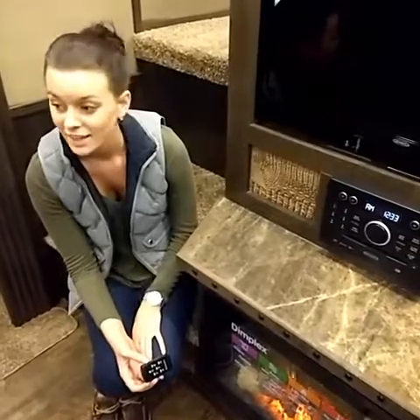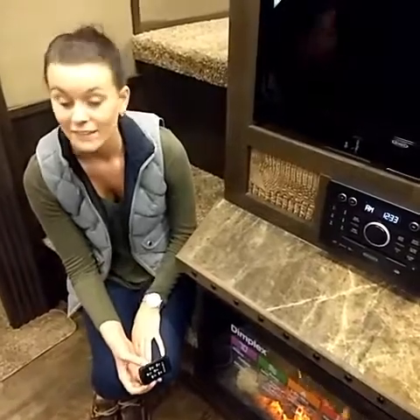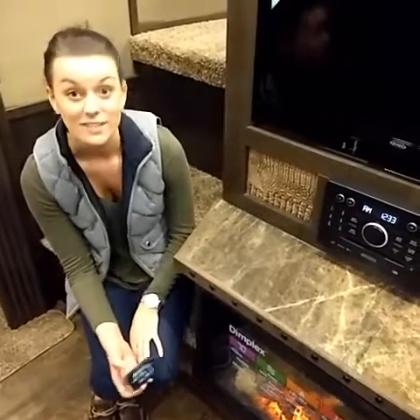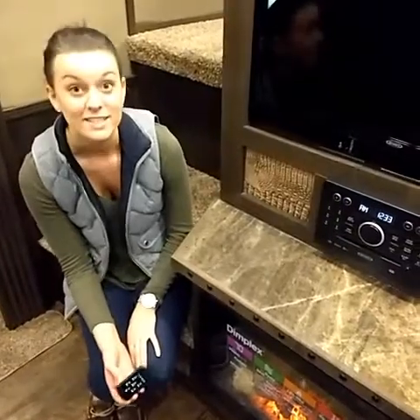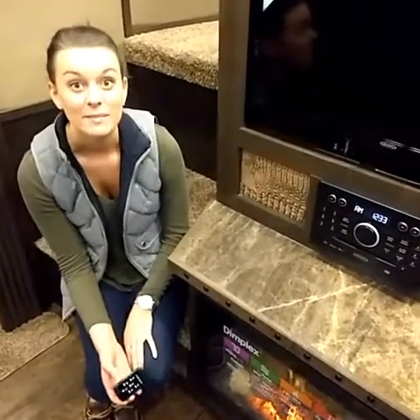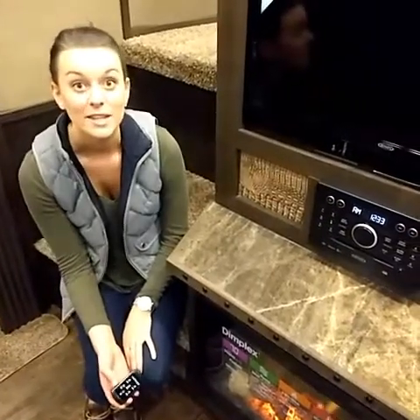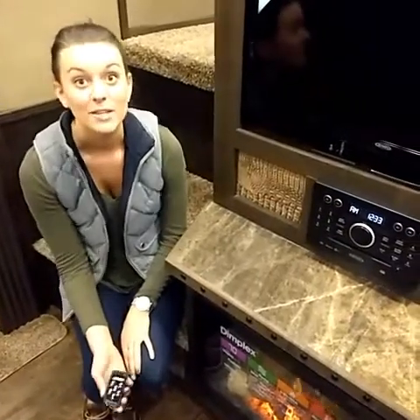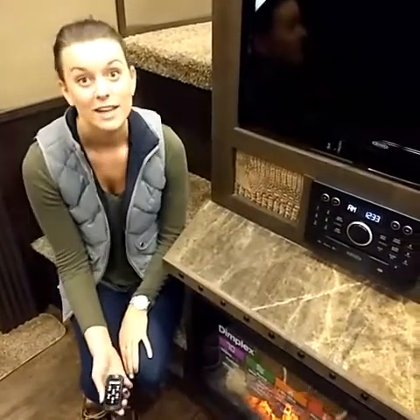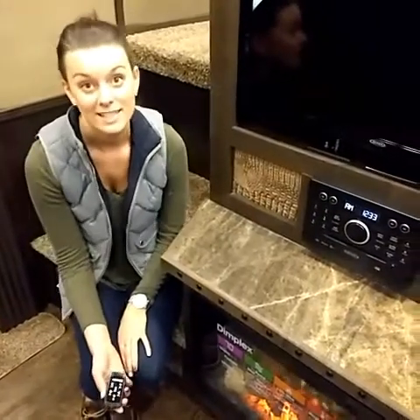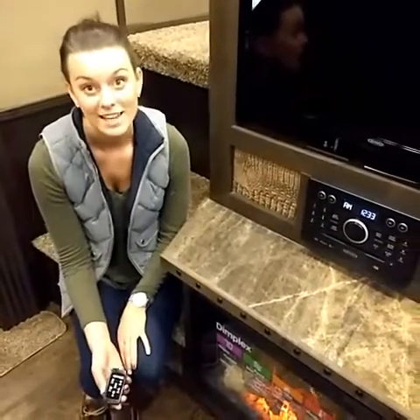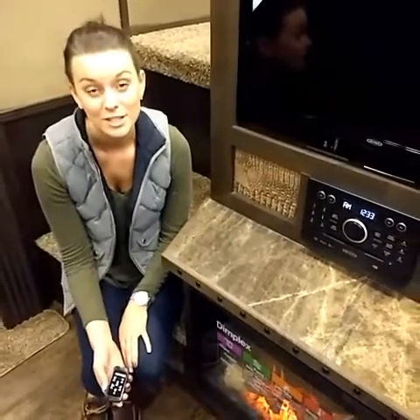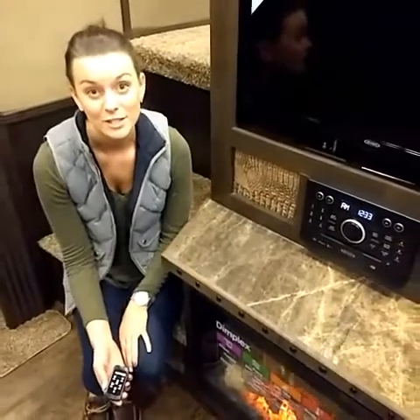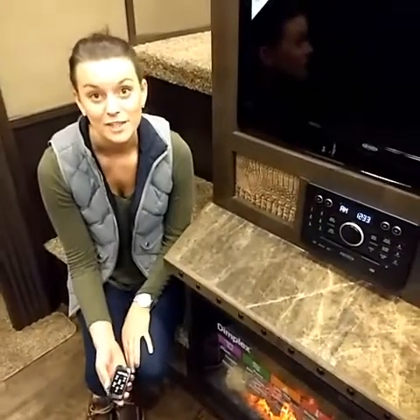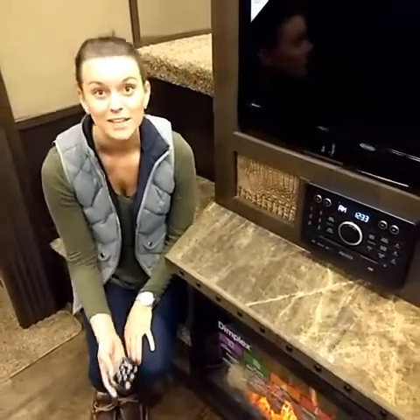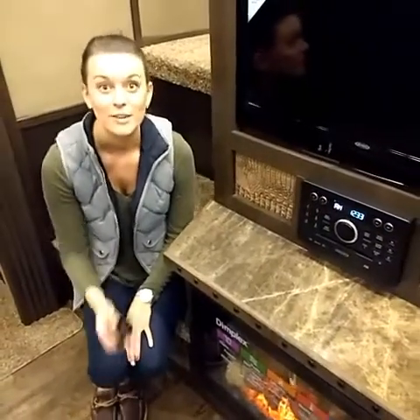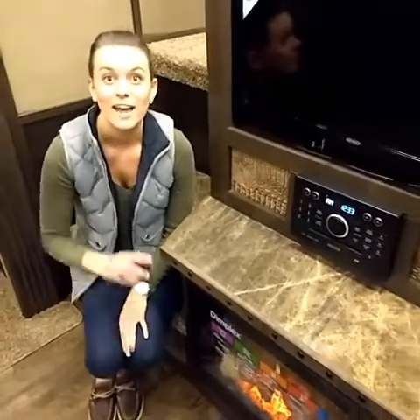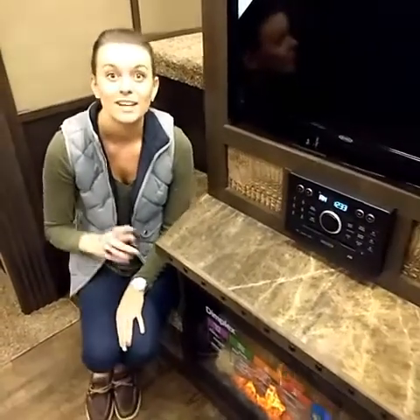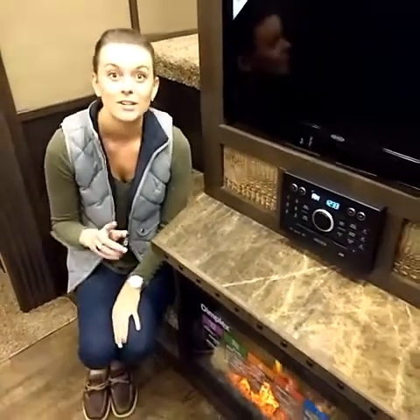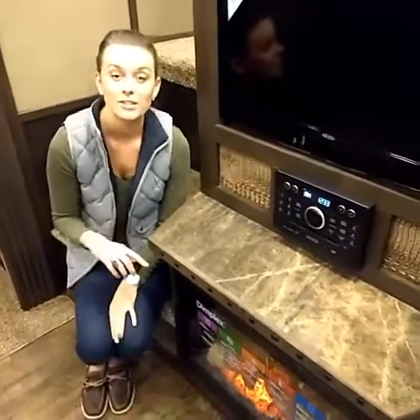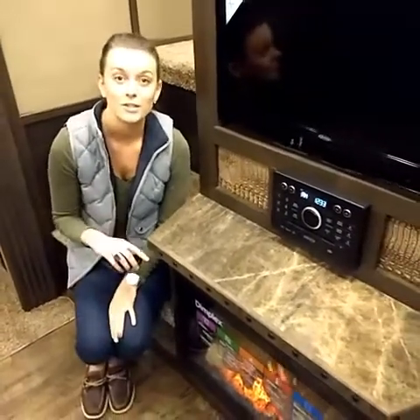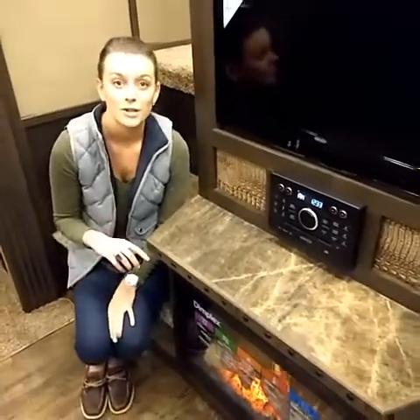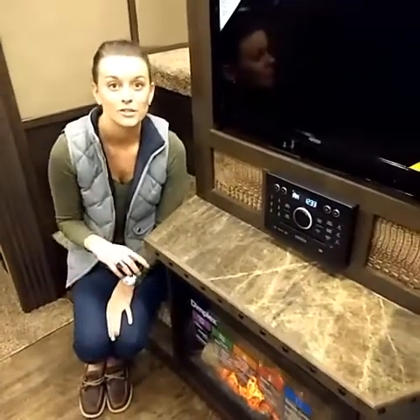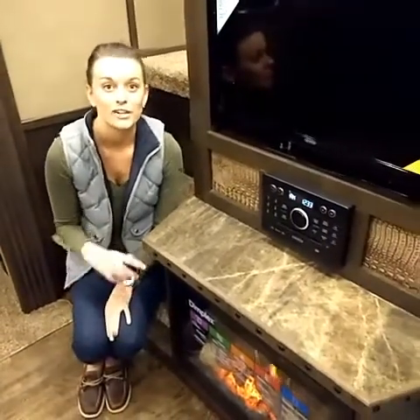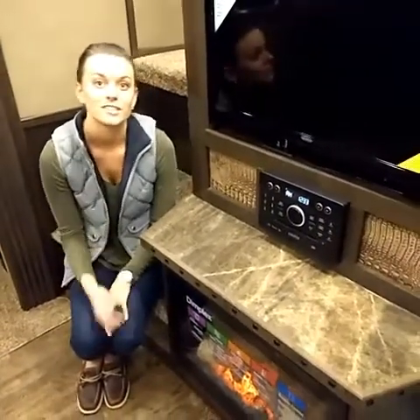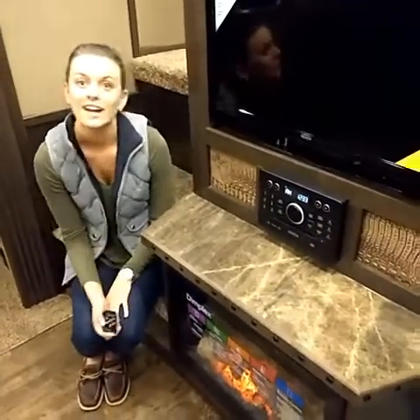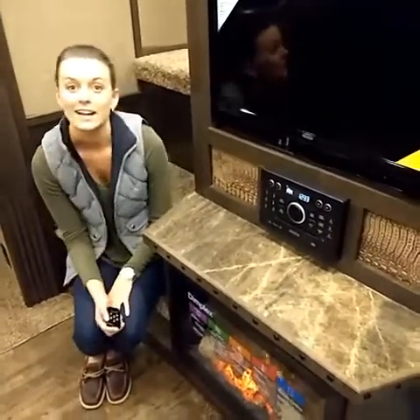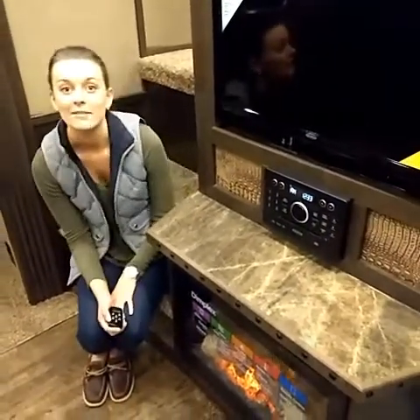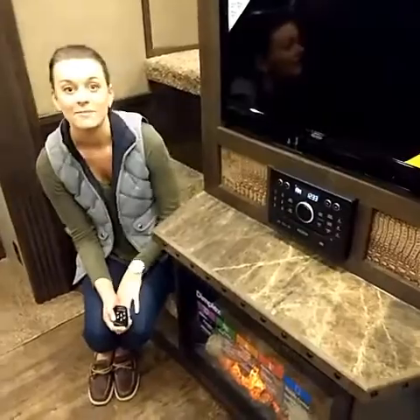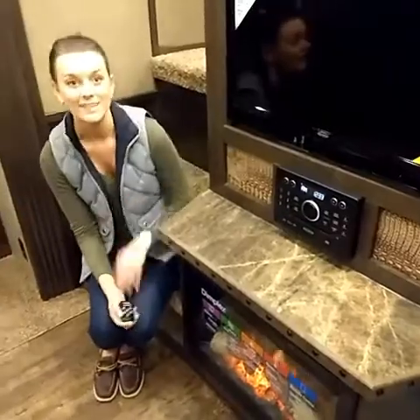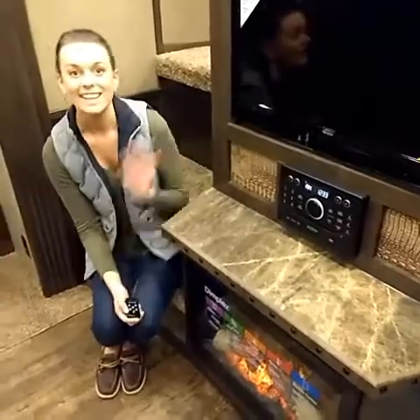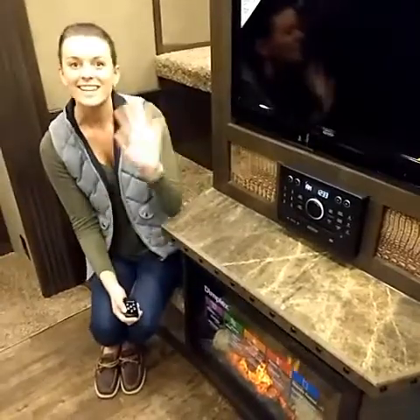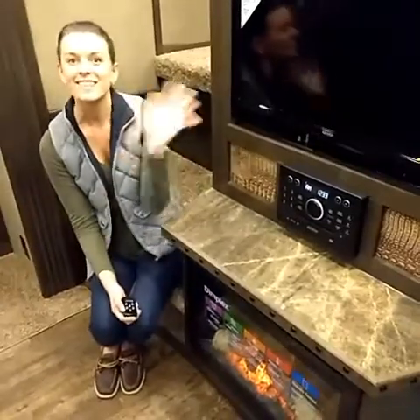If this is something that you'd like to add to your unit, go ahead and go to Lakotatrailers.com. Thank you!